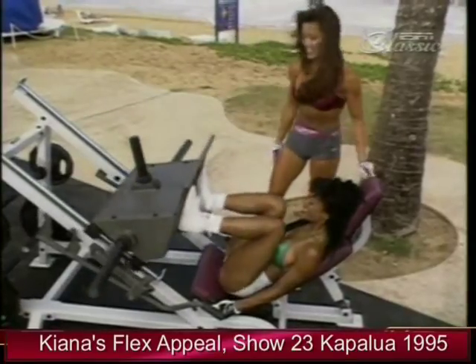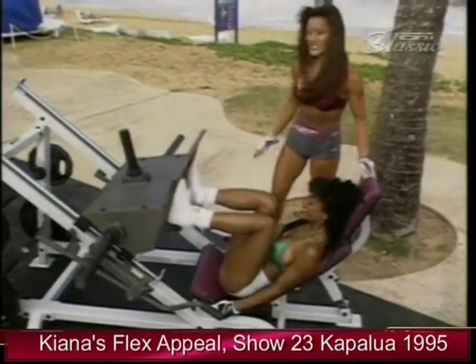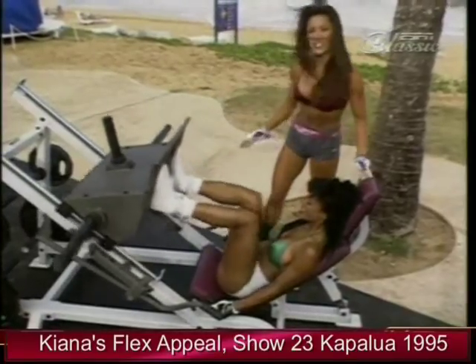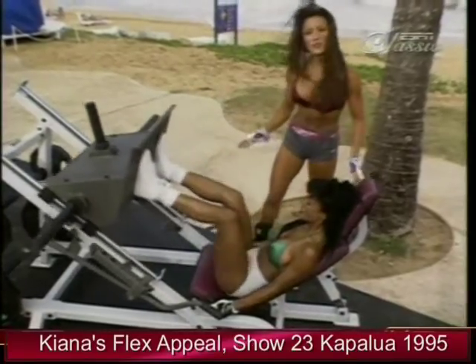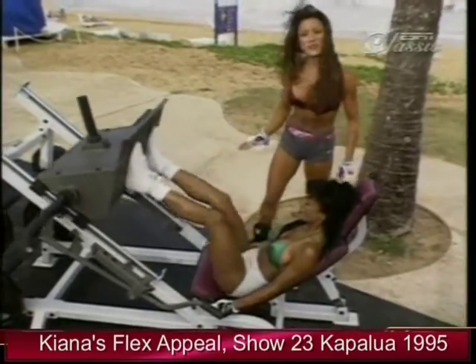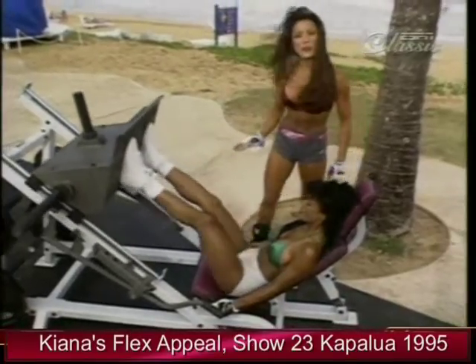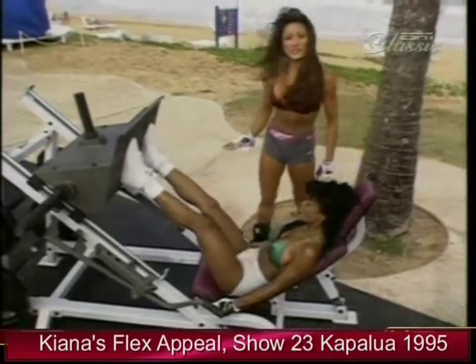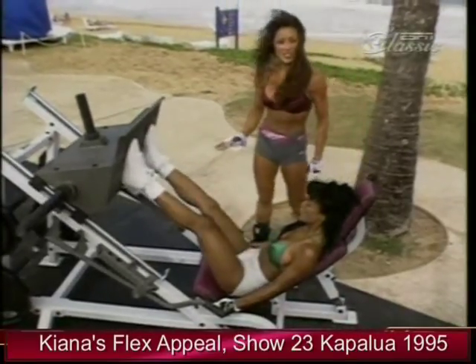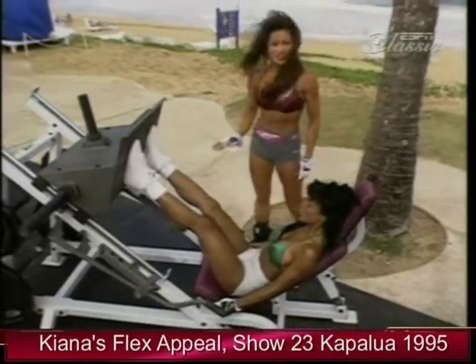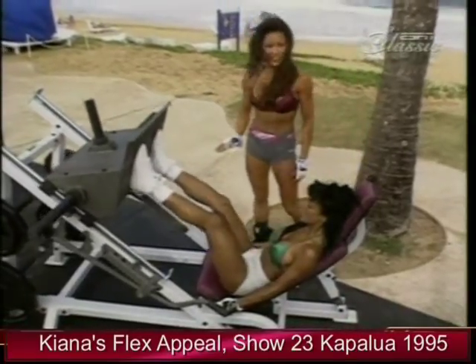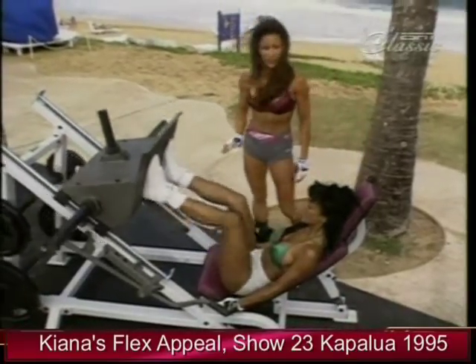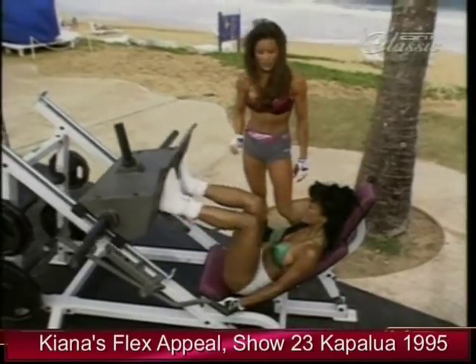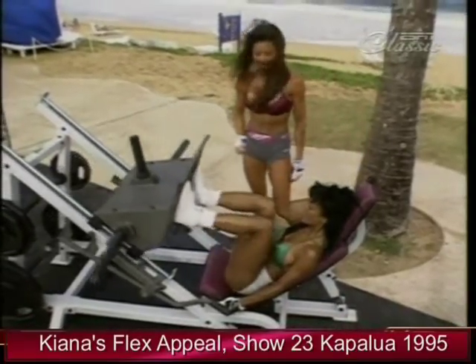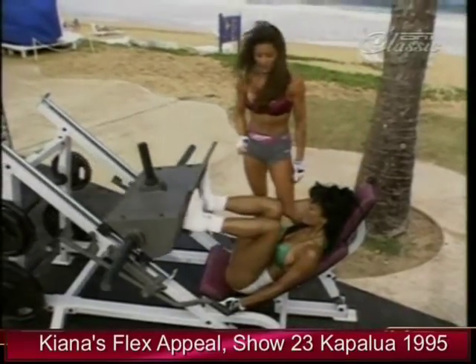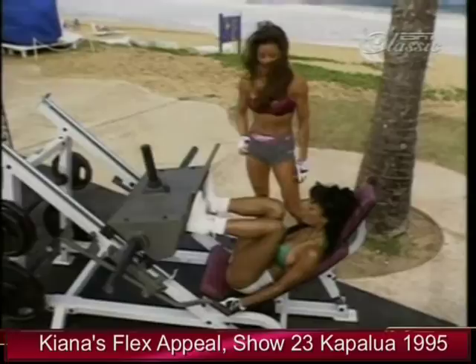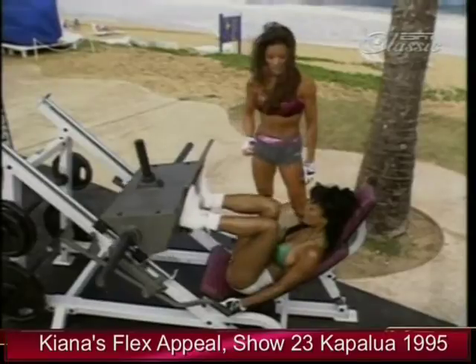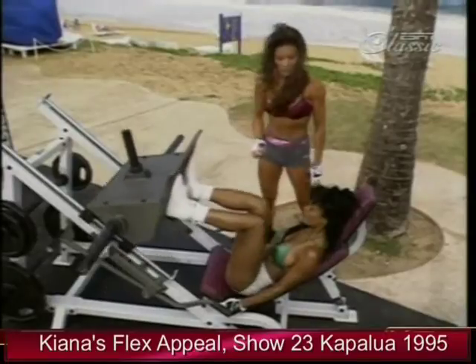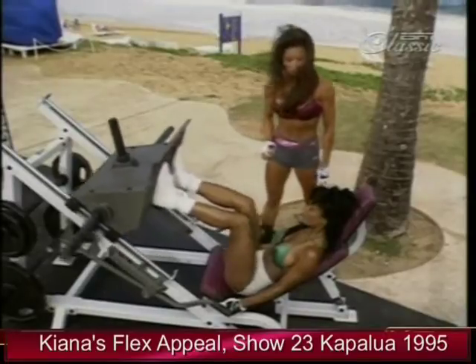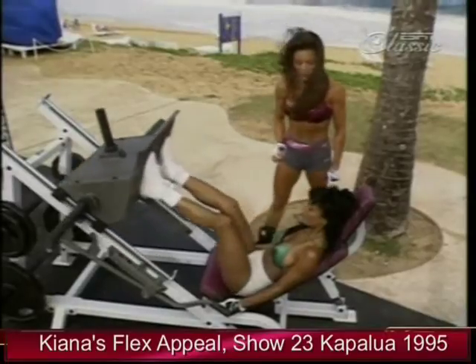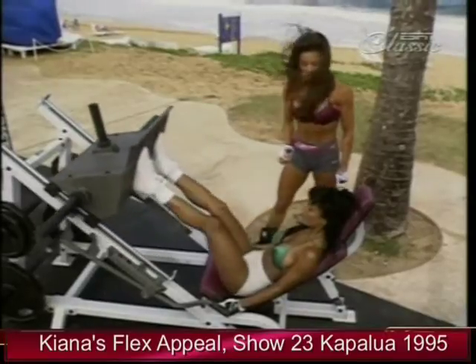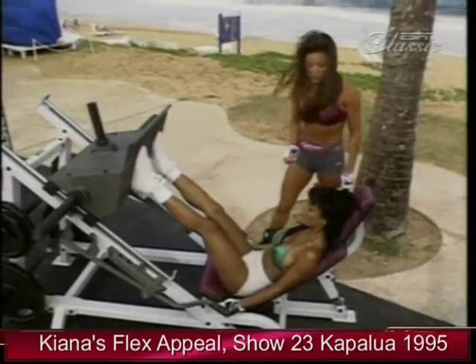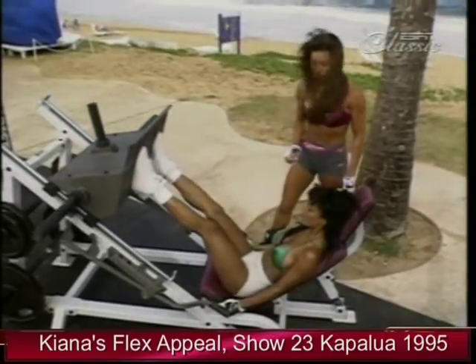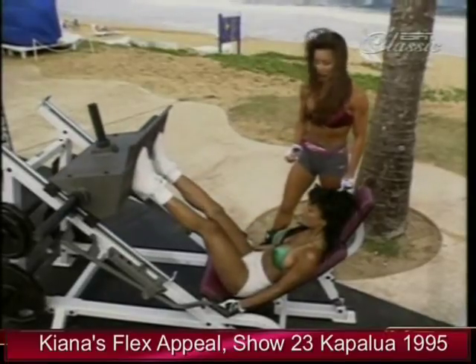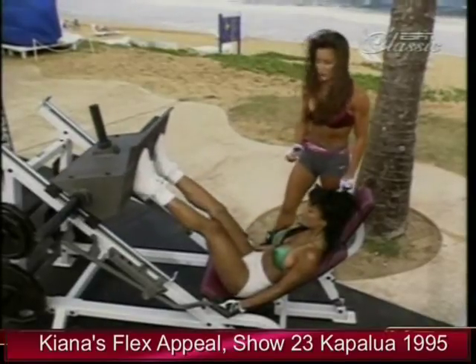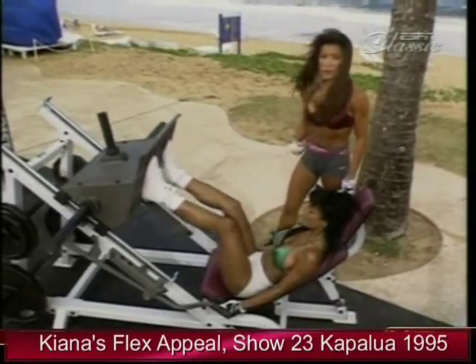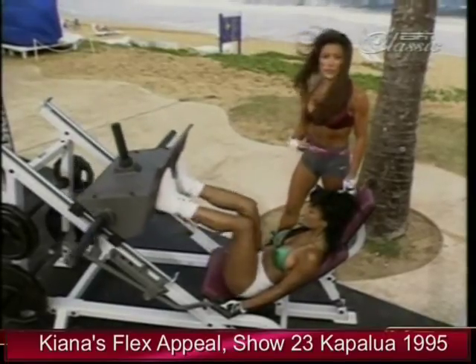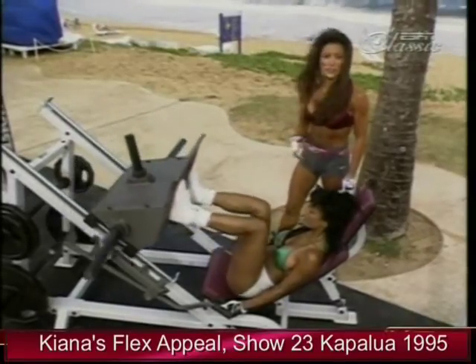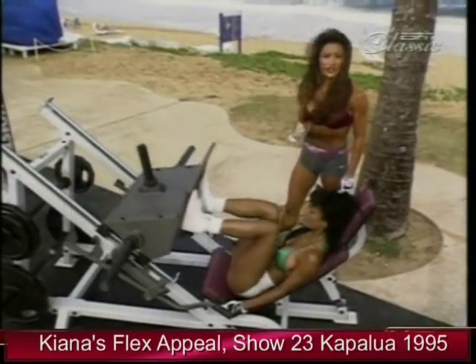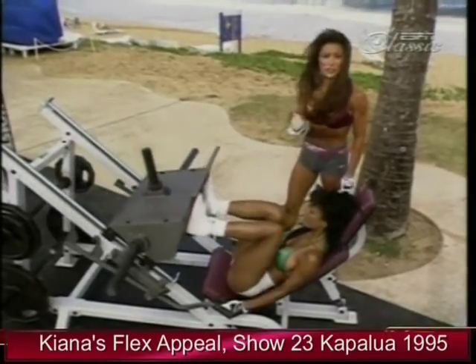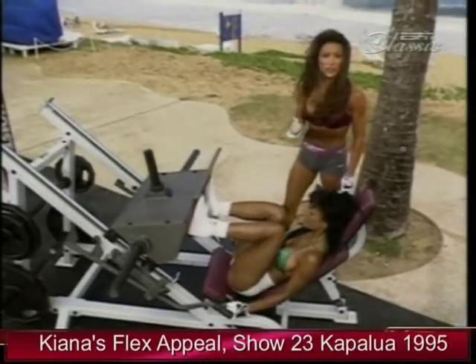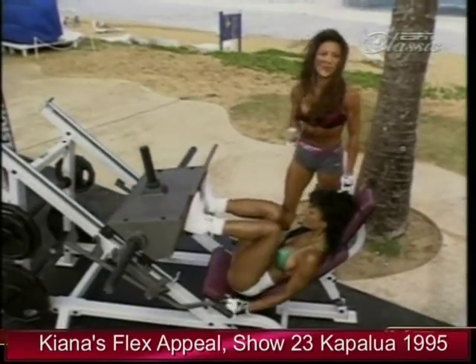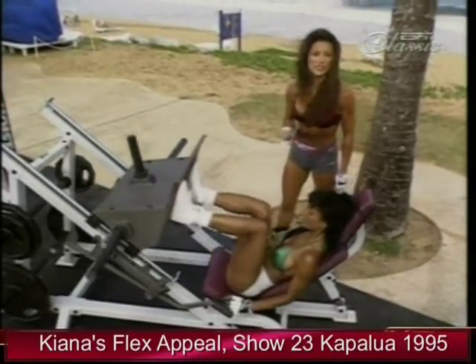10 to 15 repetitions of the leg press. Then we're going to move on to our favorite — the glute master.